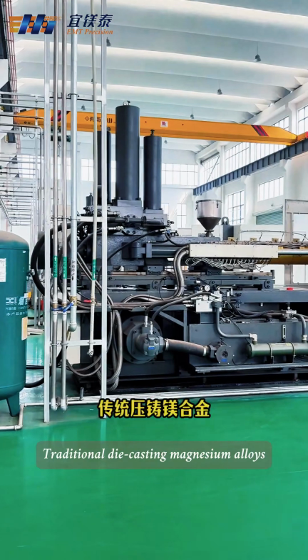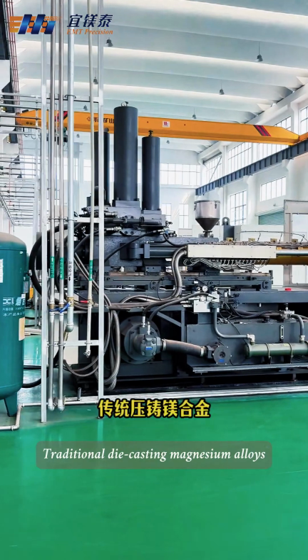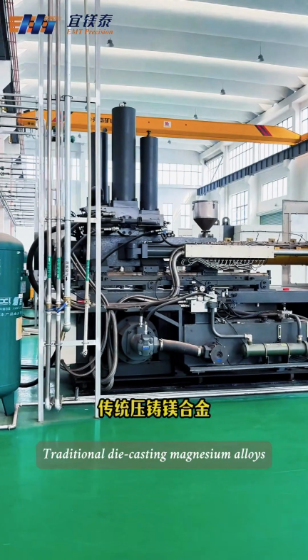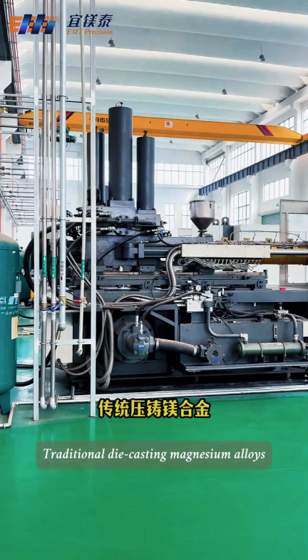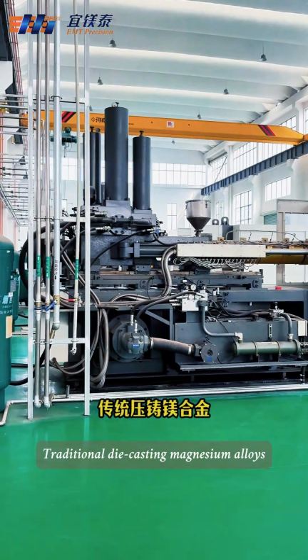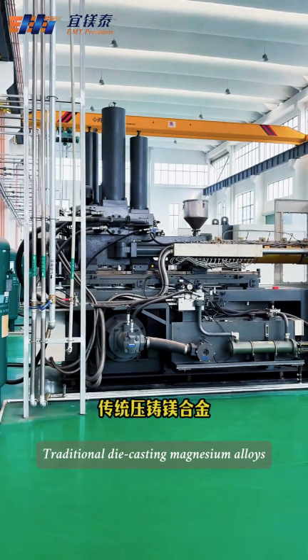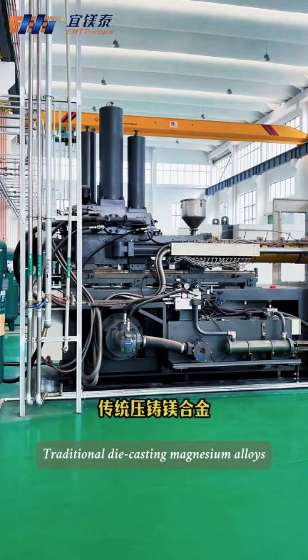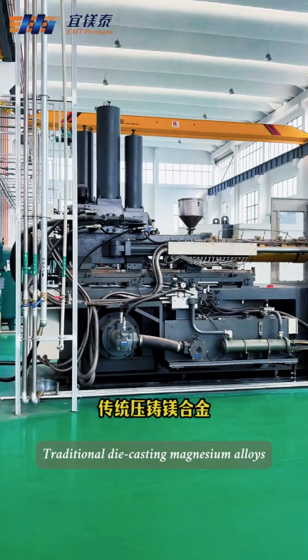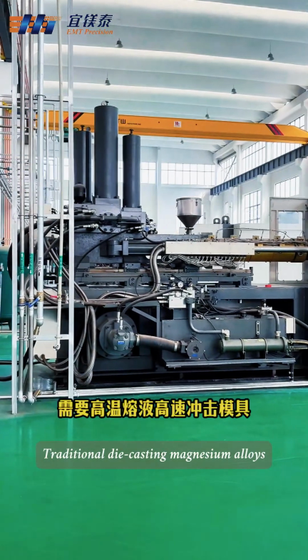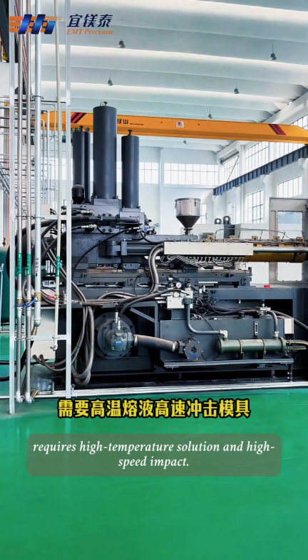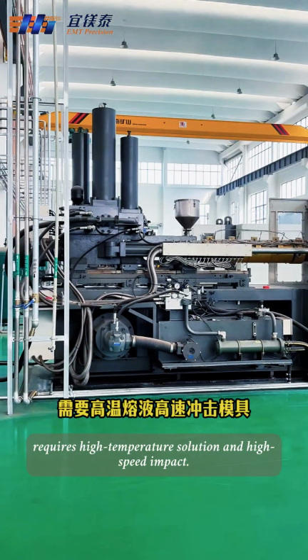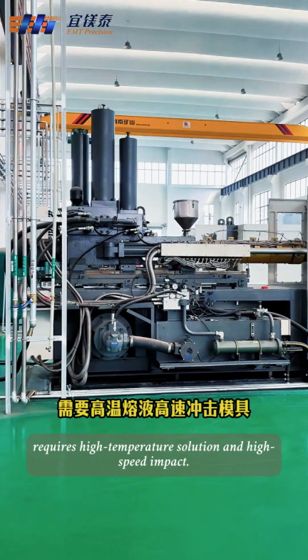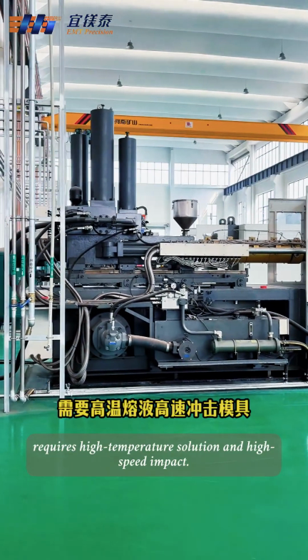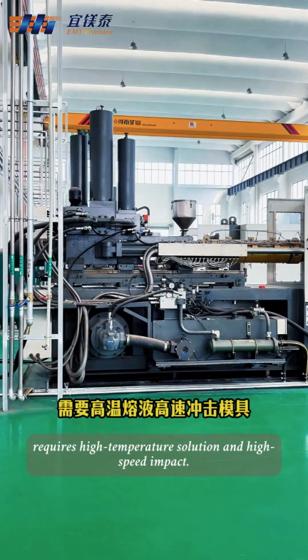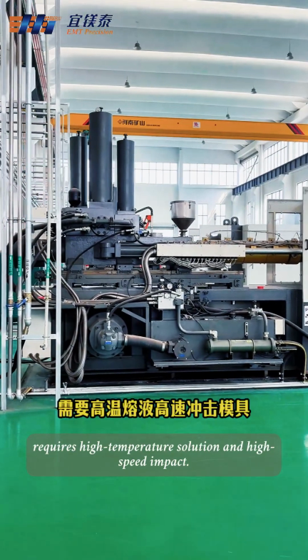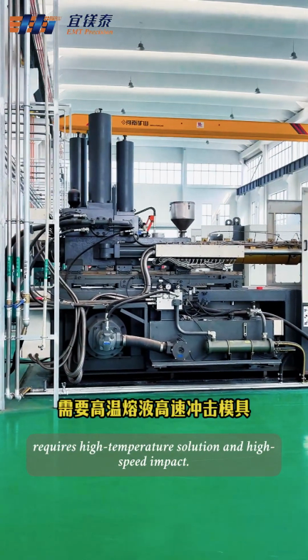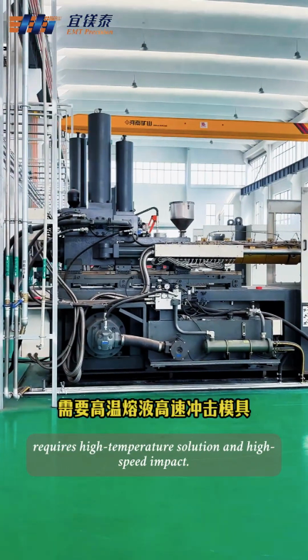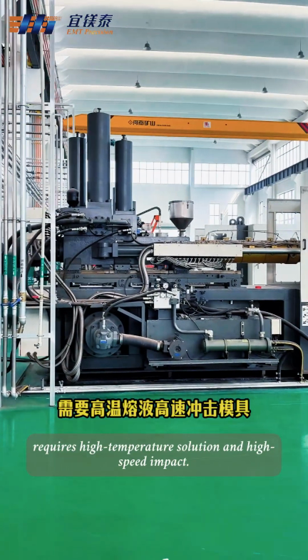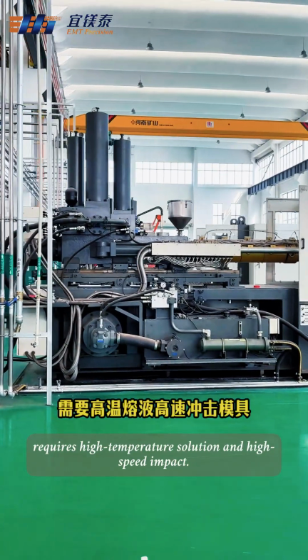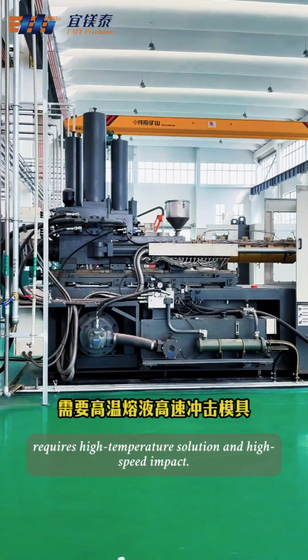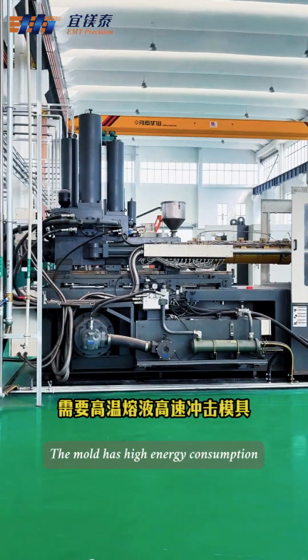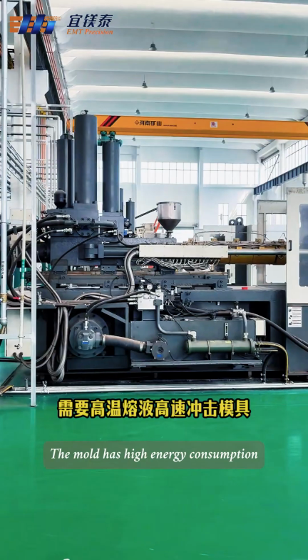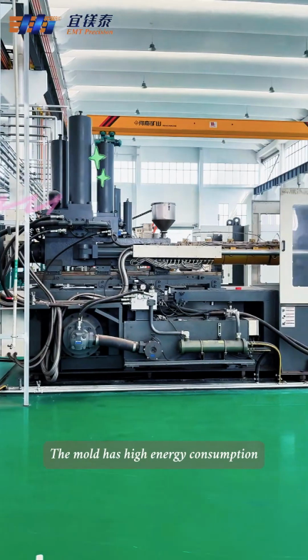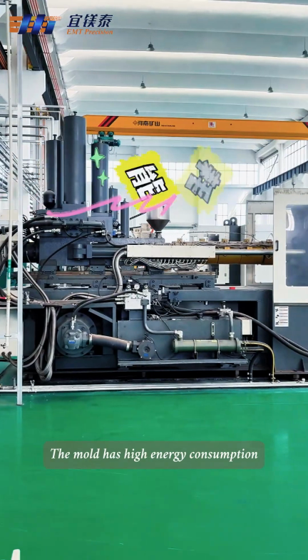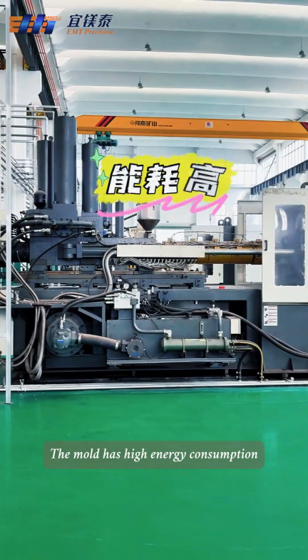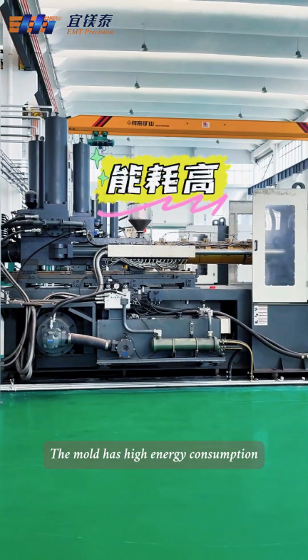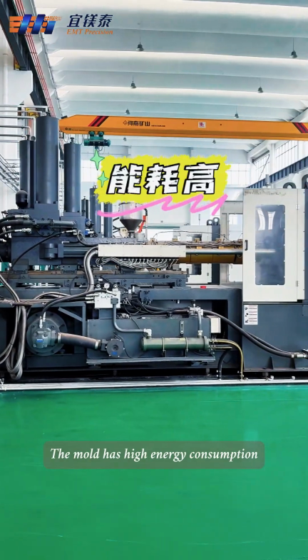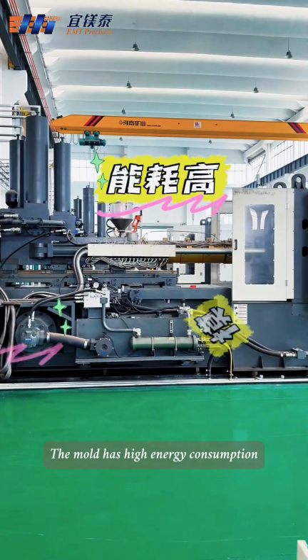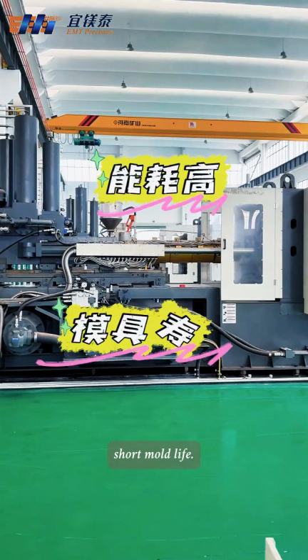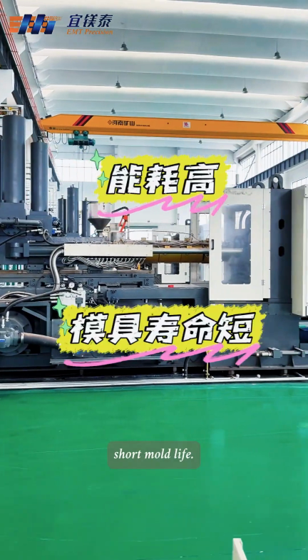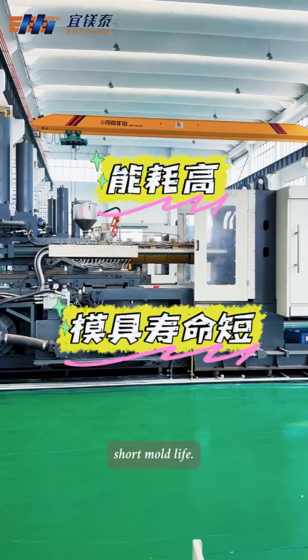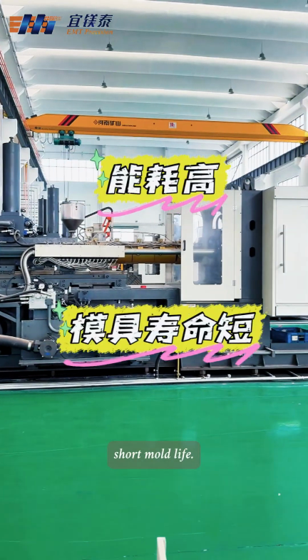Traditional die-casting magnesium alloys require high temperature solution and high-speed impact. The mold has high energy consumption and short mold life.